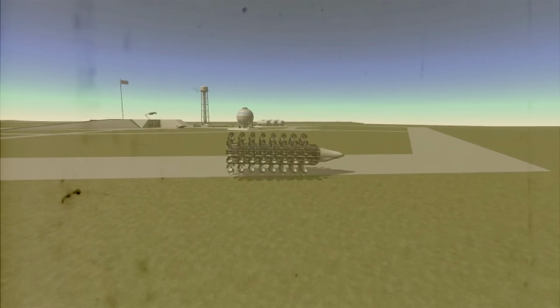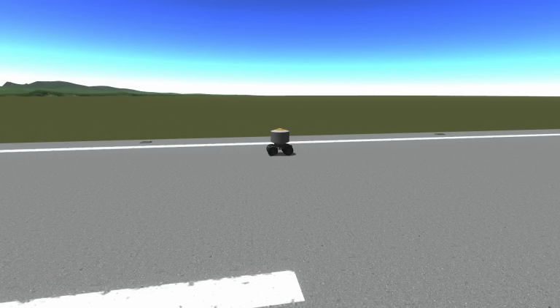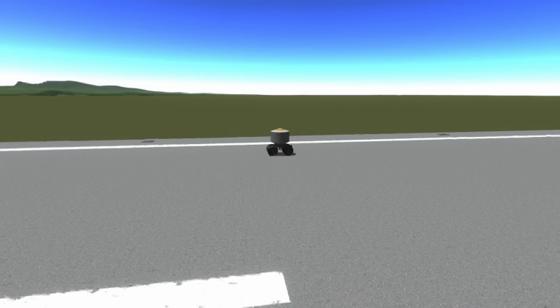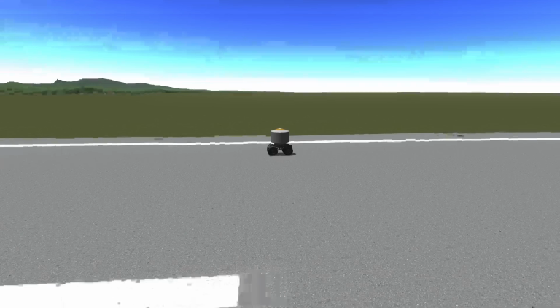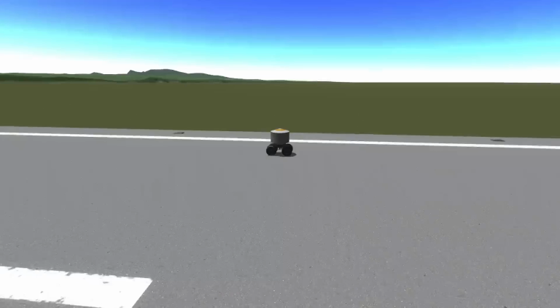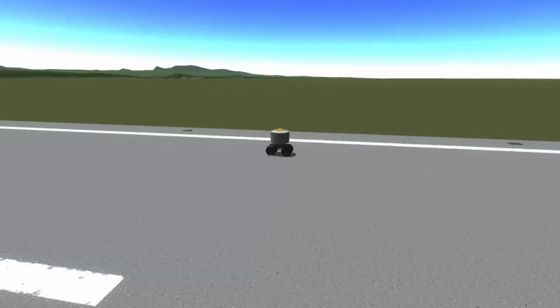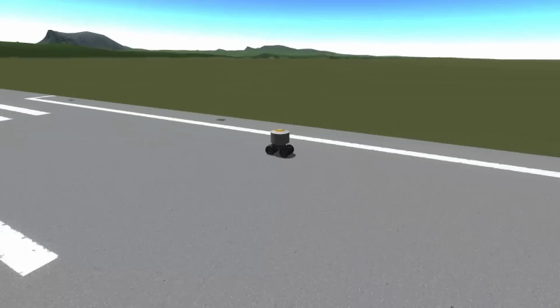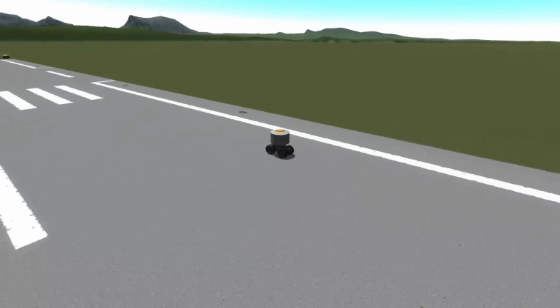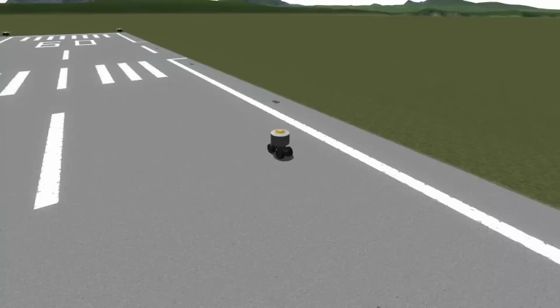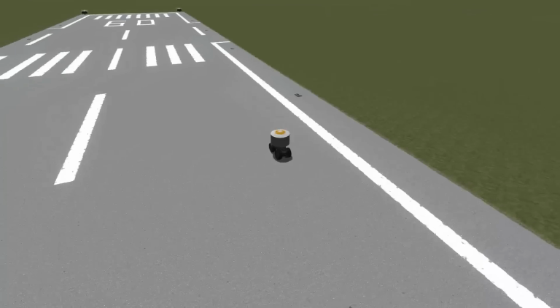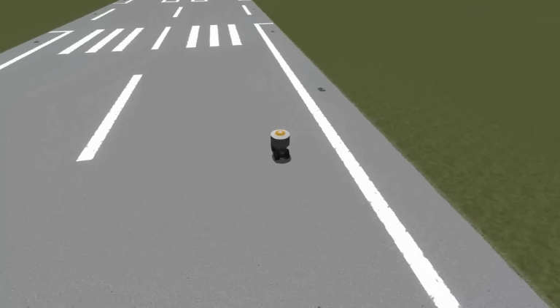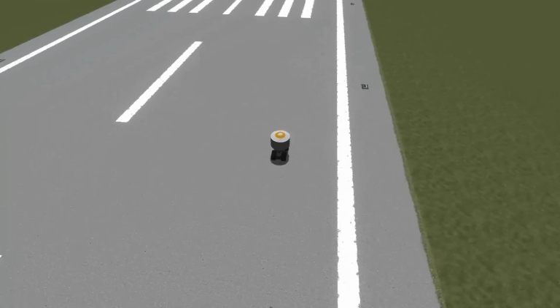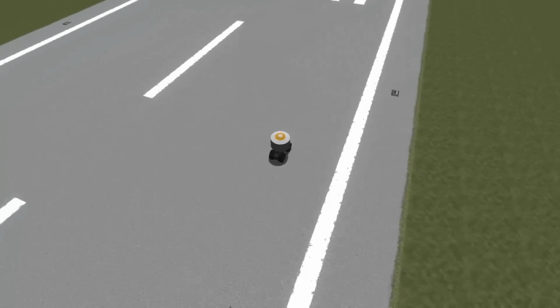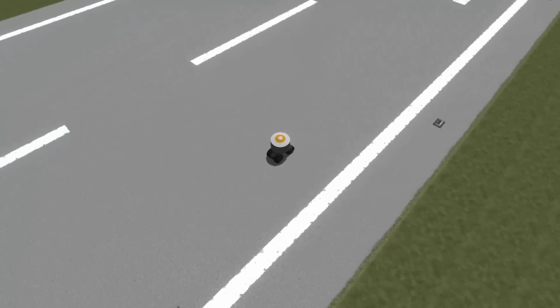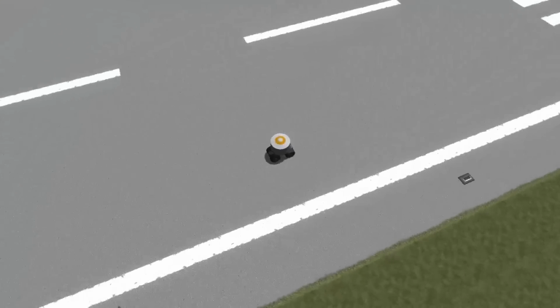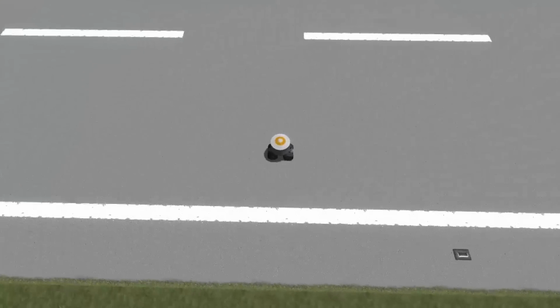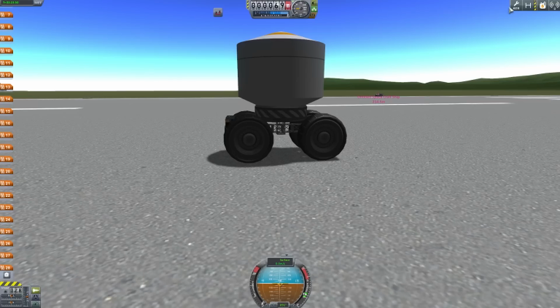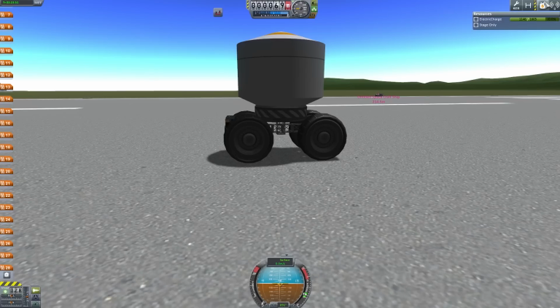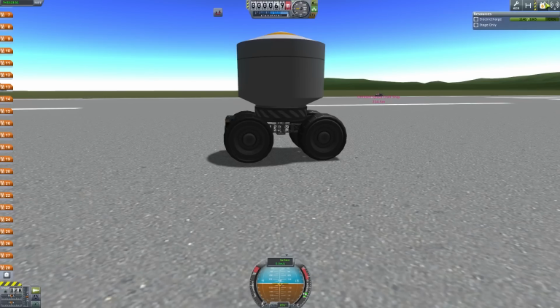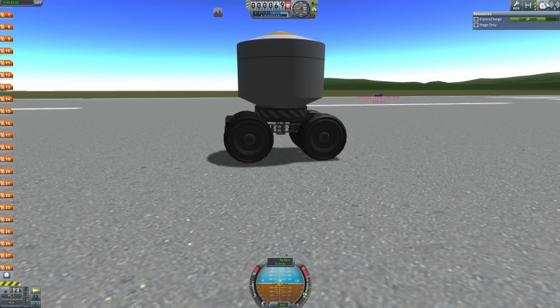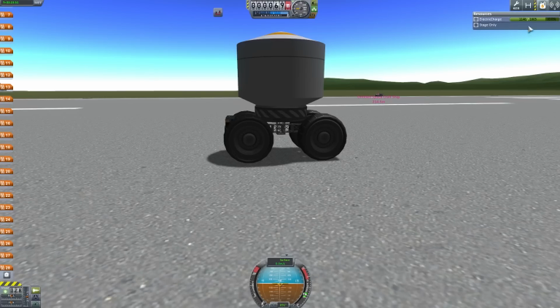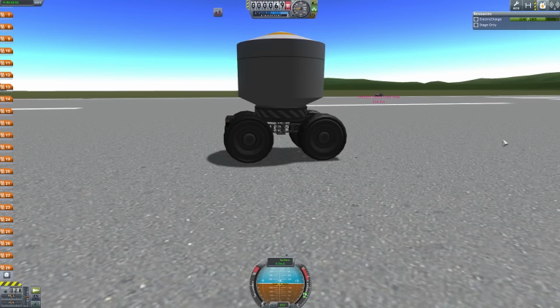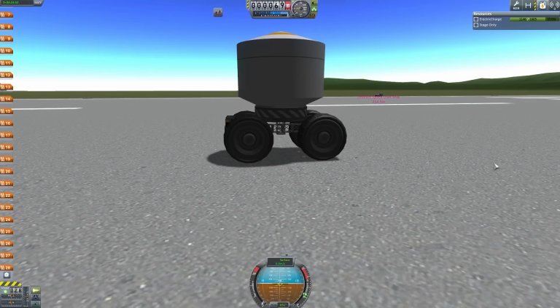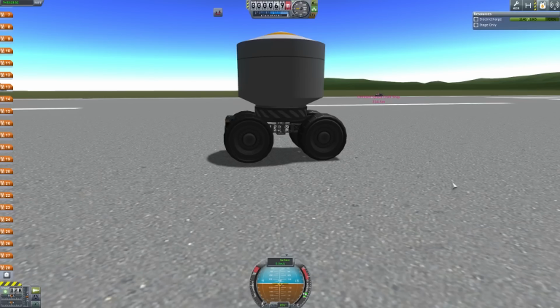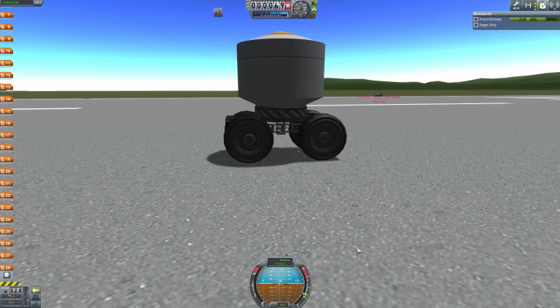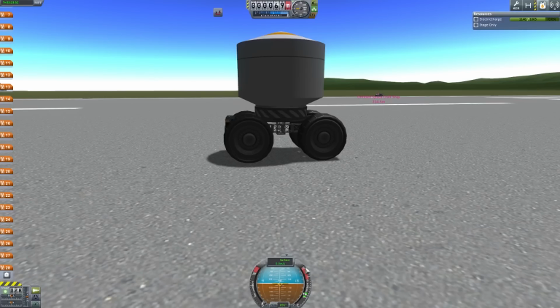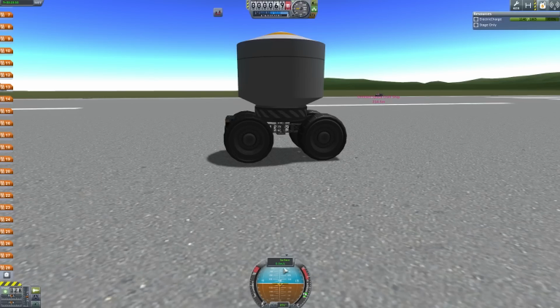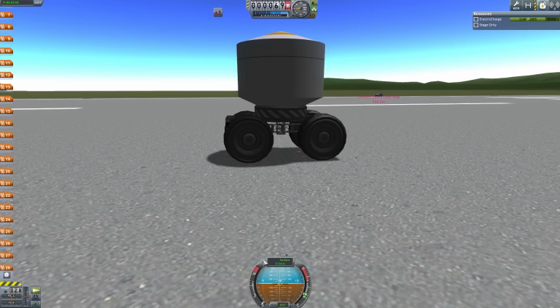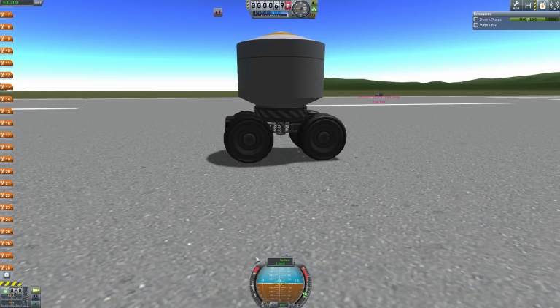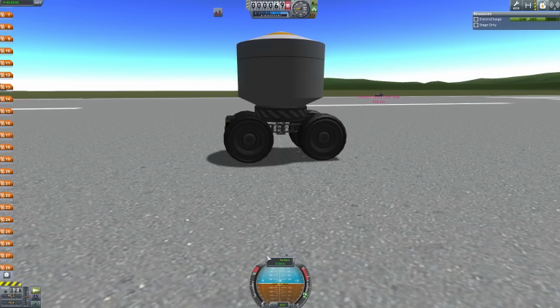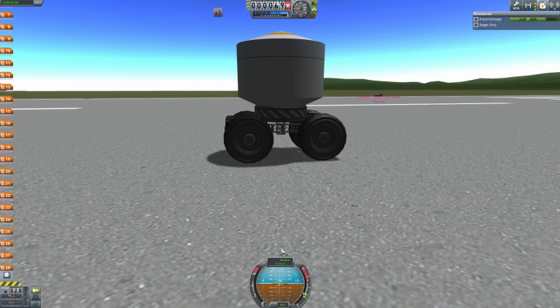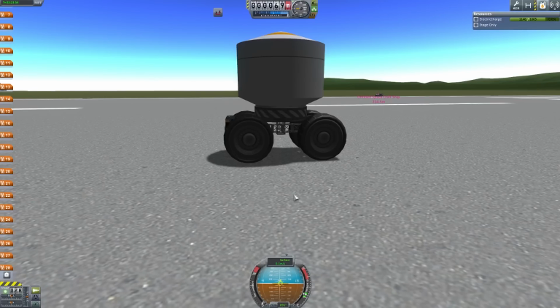Hey, I'm Swissmilk, and if you're looking for a way to create virtually unflippable rovers, this is the how-to for you.